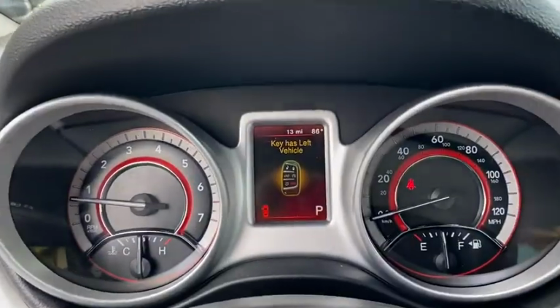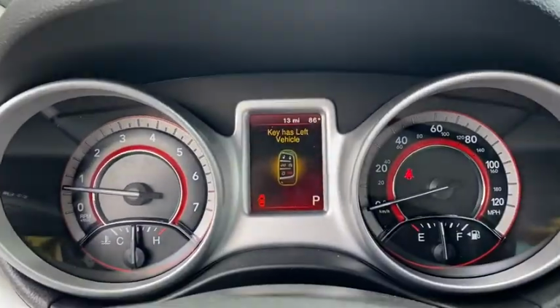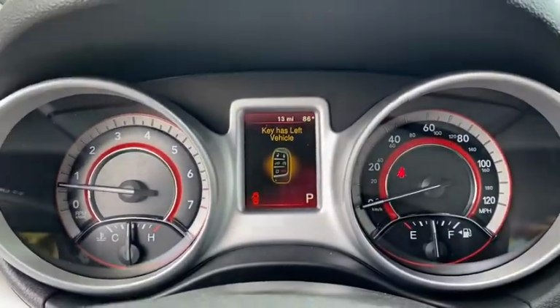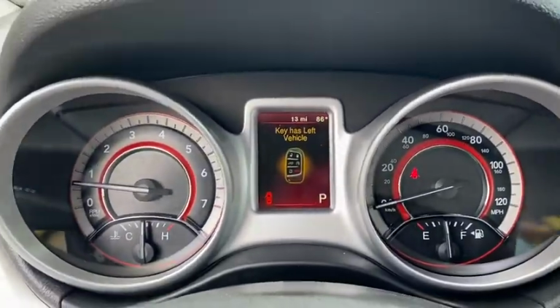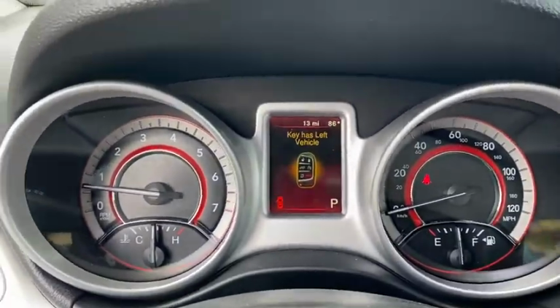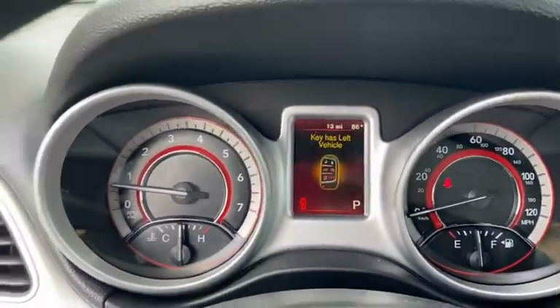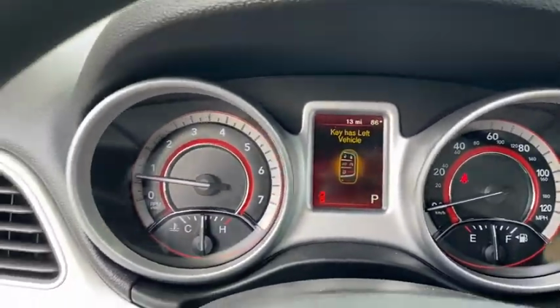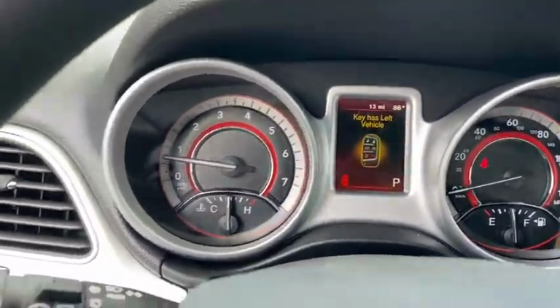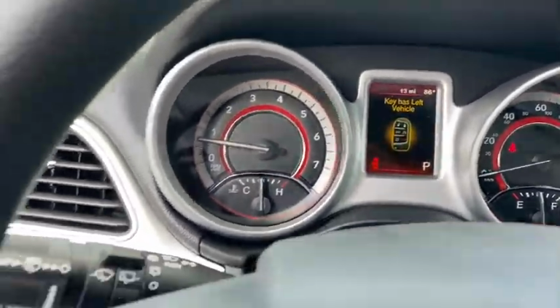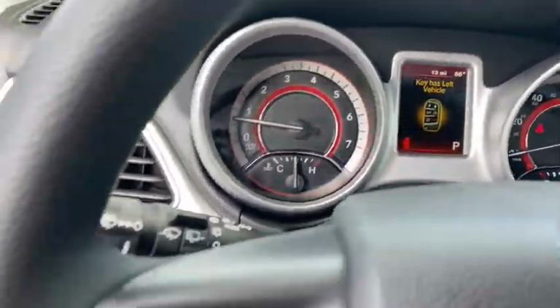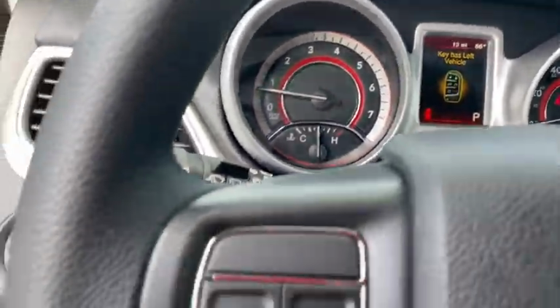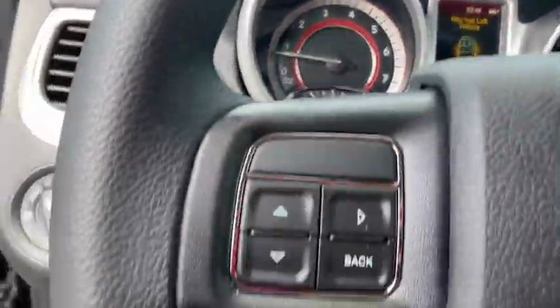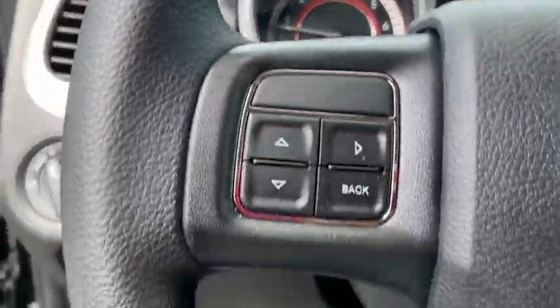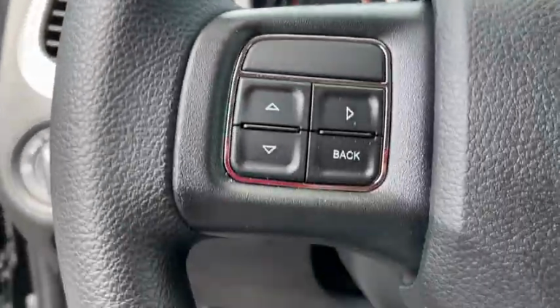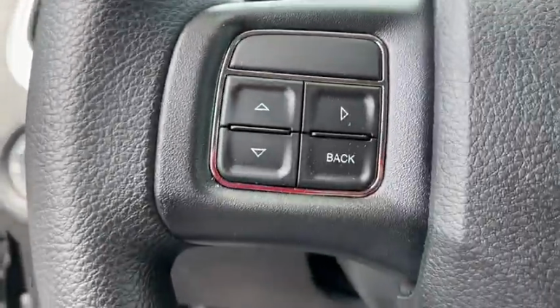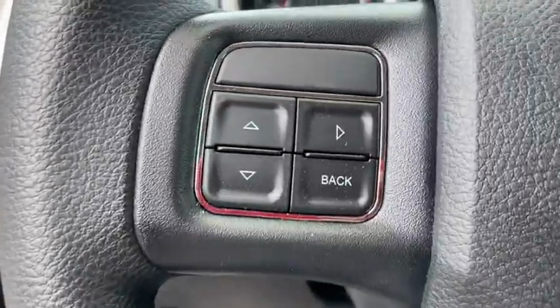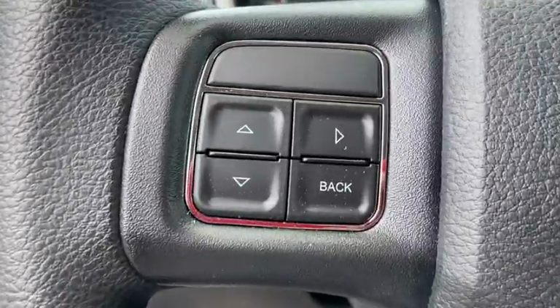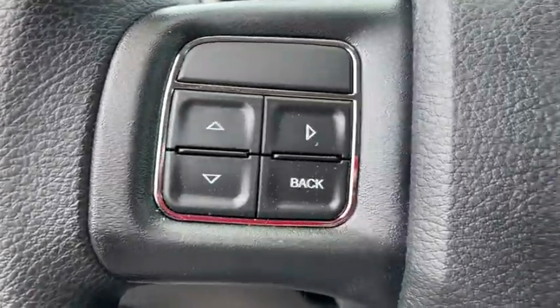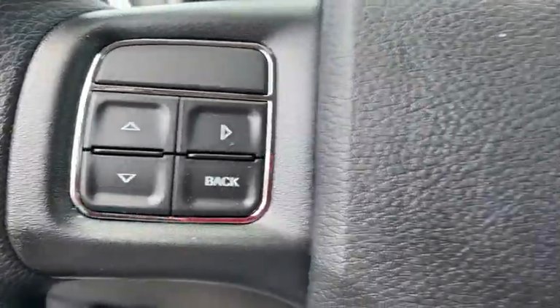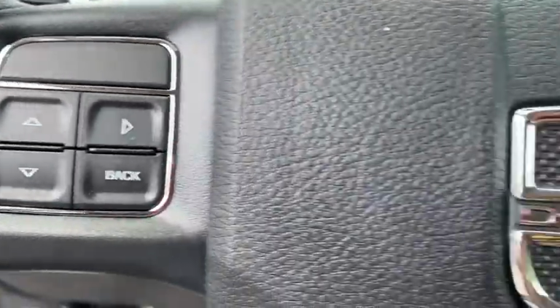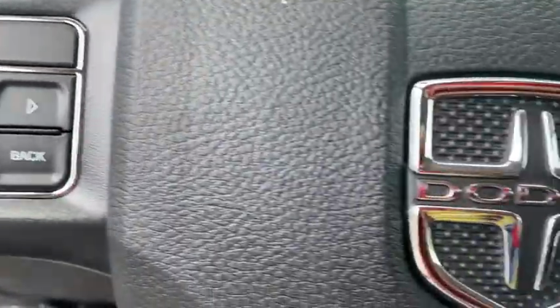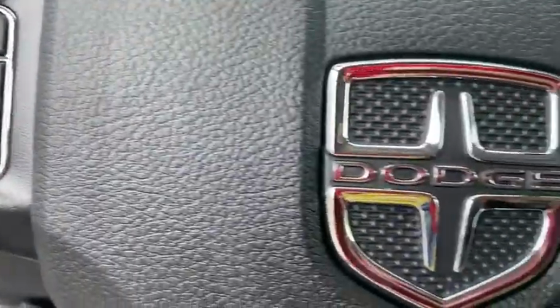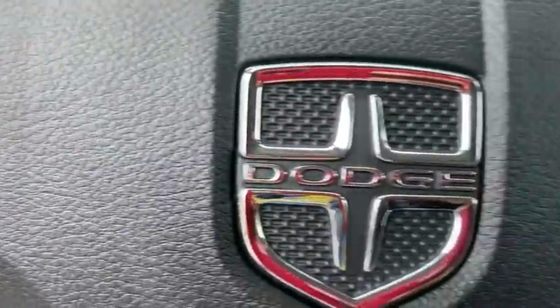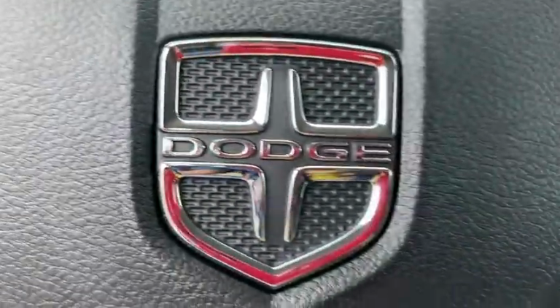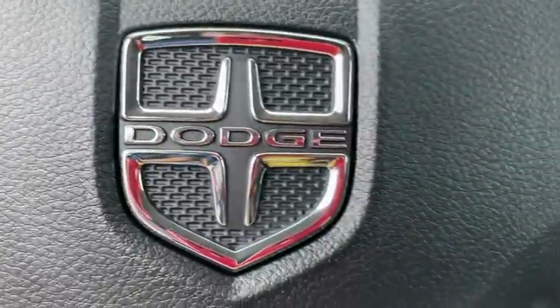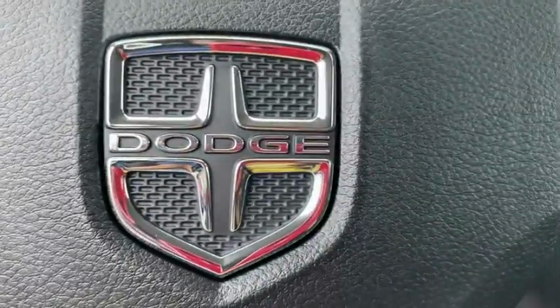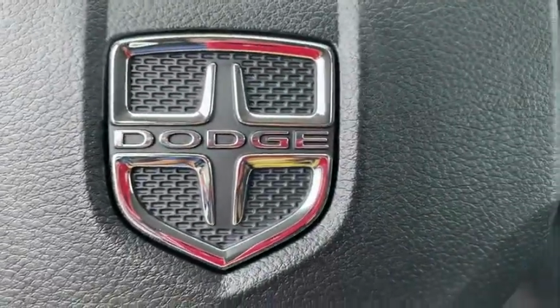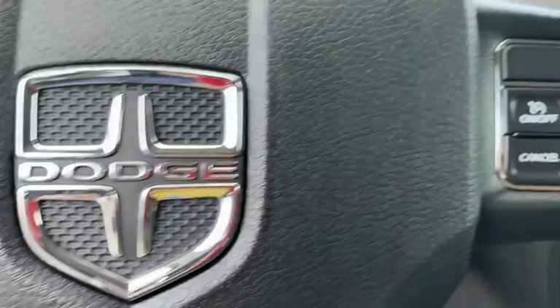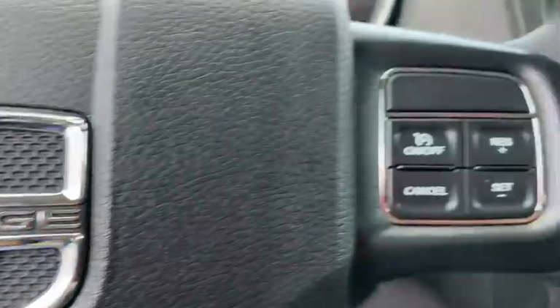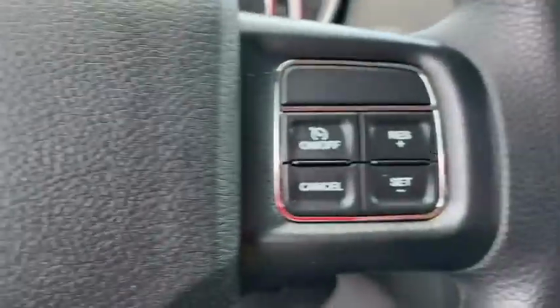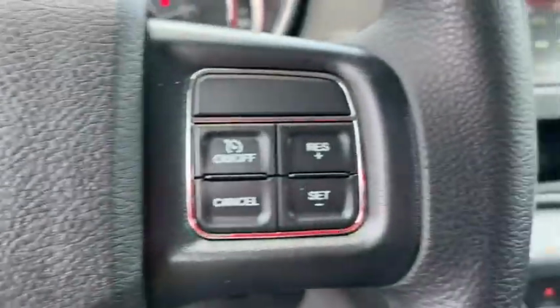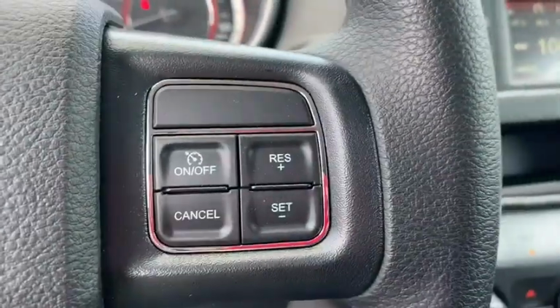CD player. Searching for a dependable vehicle that looks great too? You found it, so stop in today.